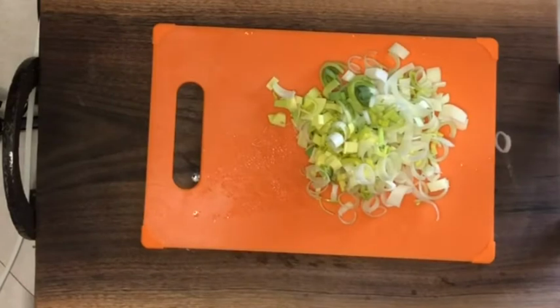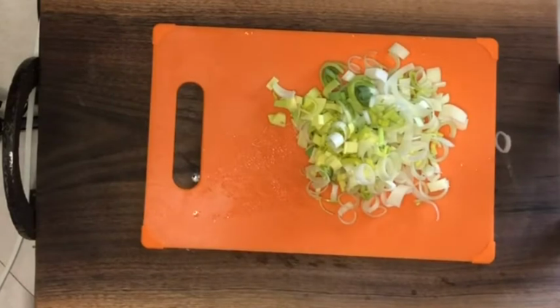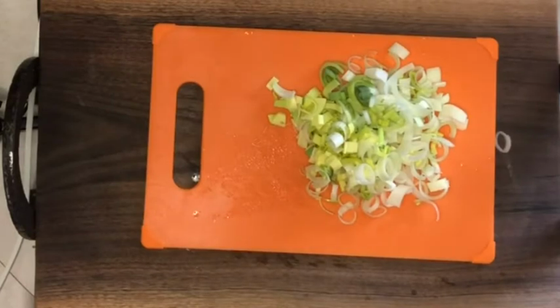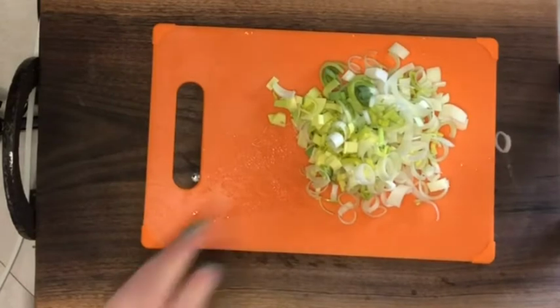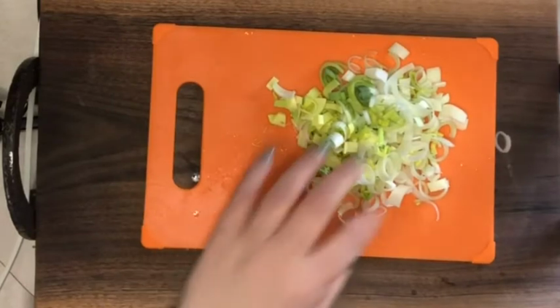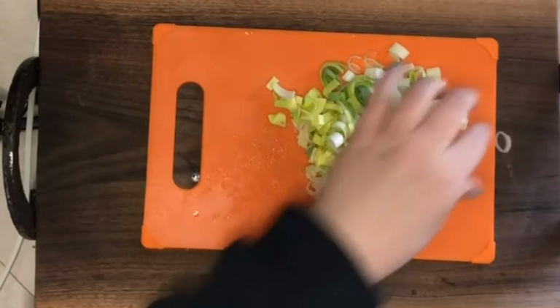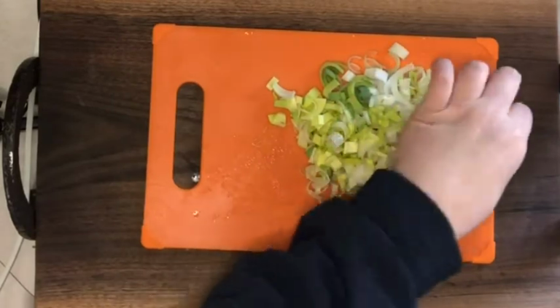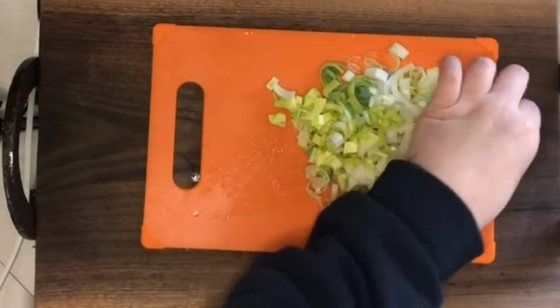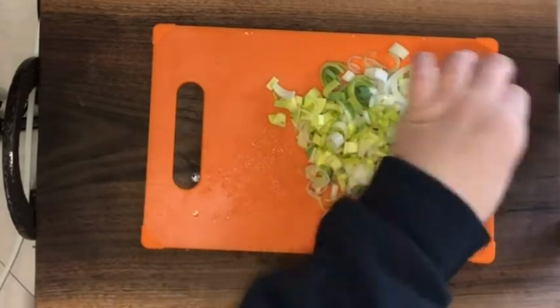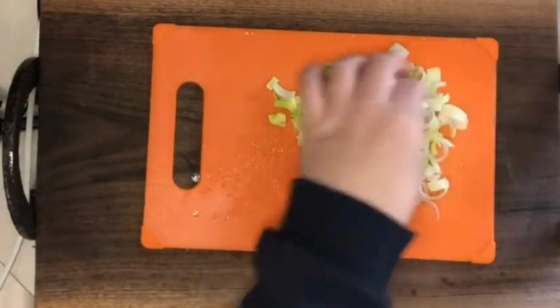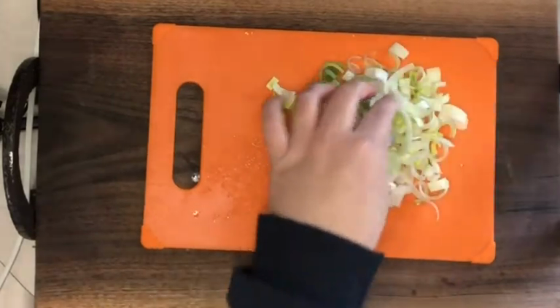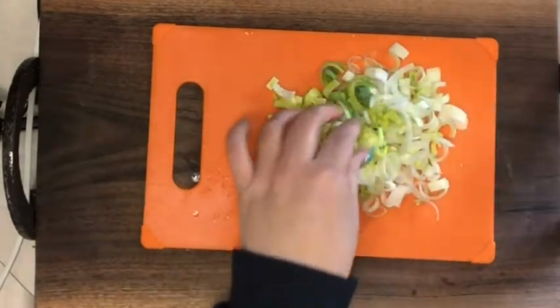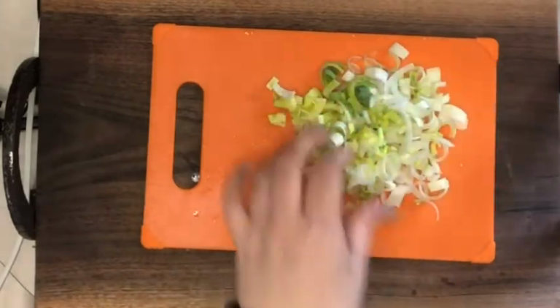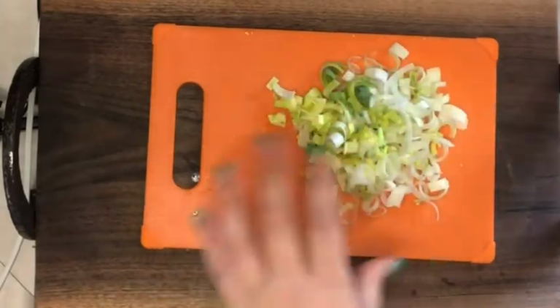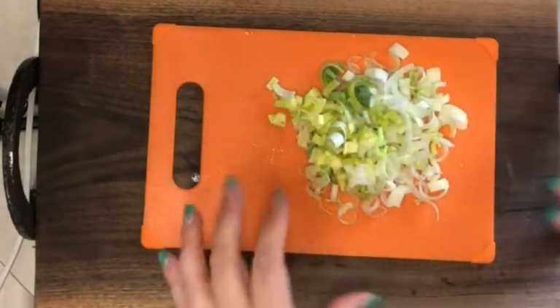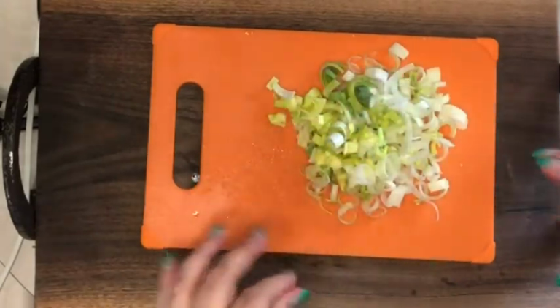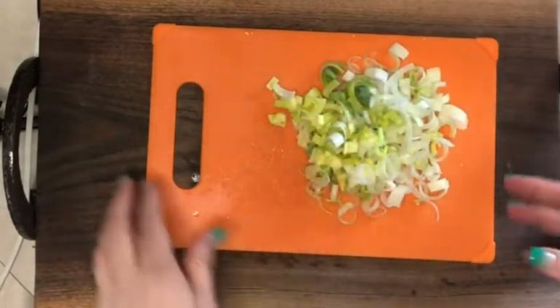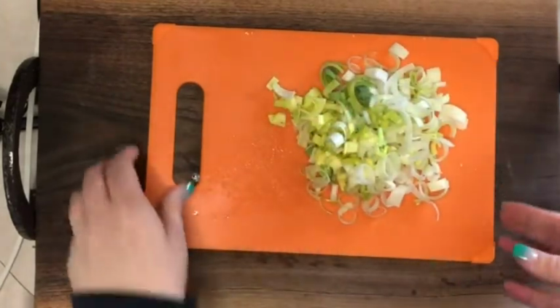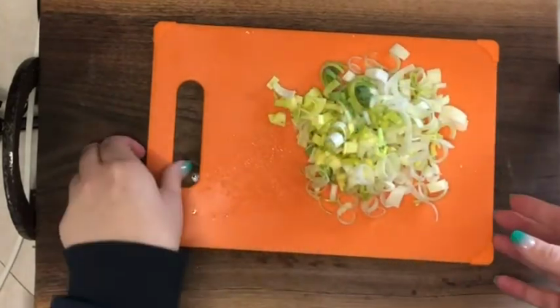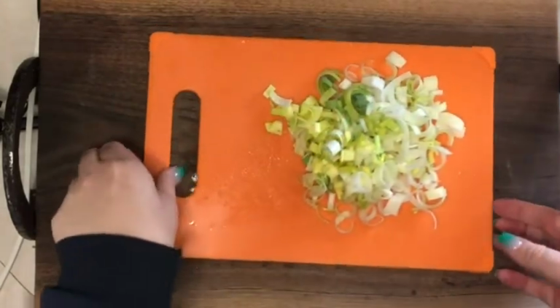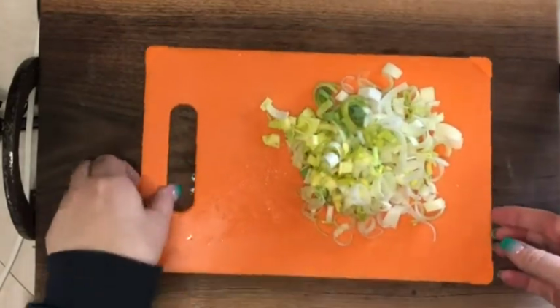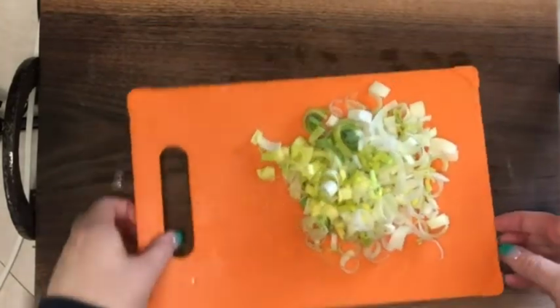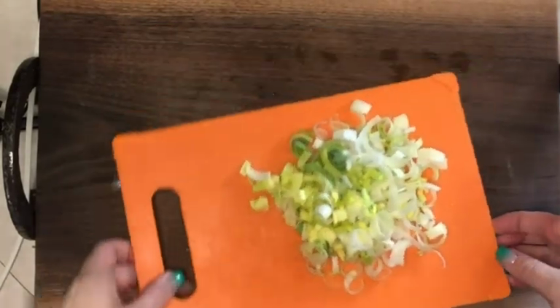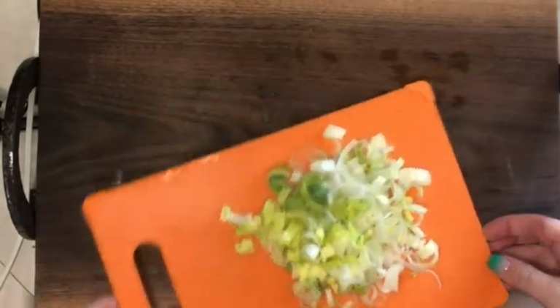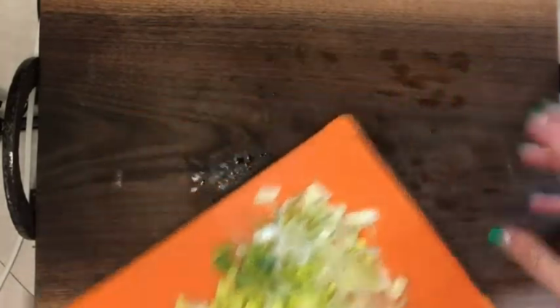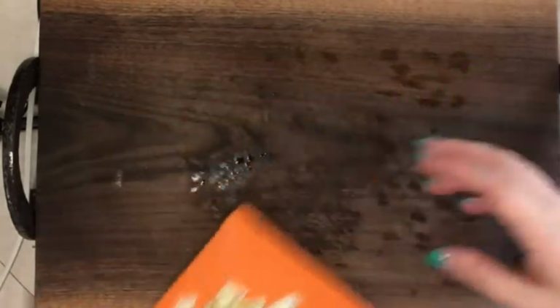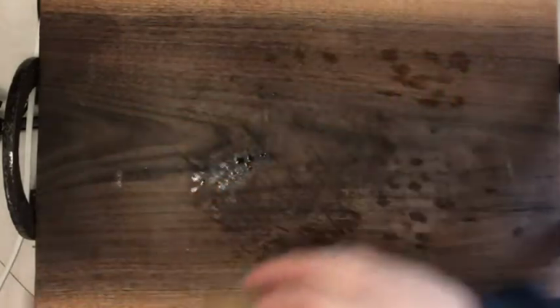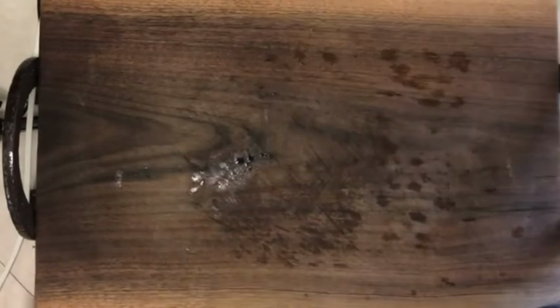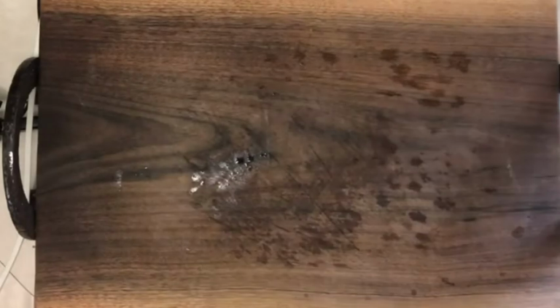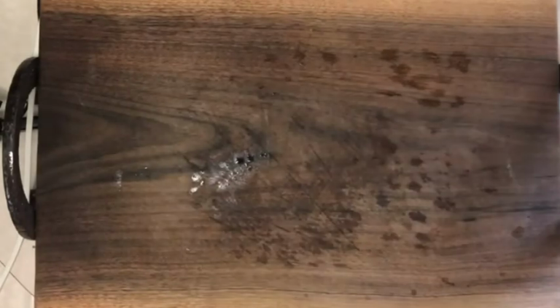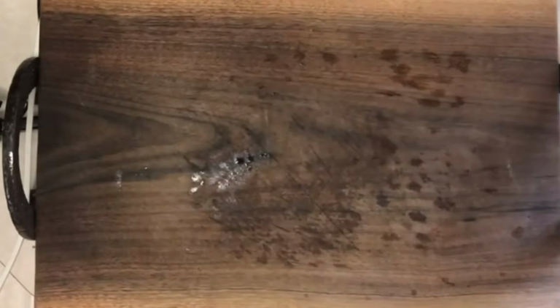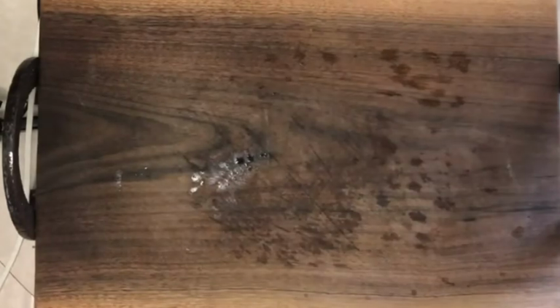Two preheated cast iron pan so they can sizzle and get to browning just a little bit.